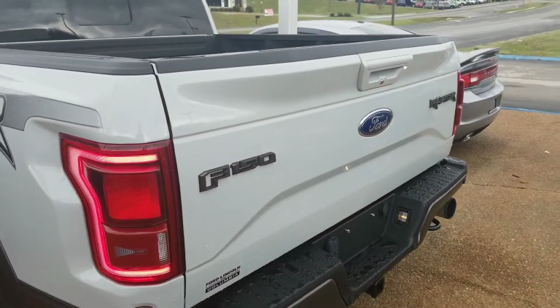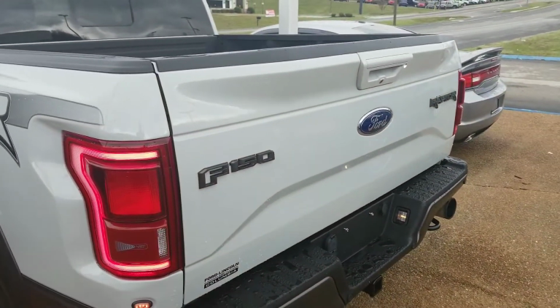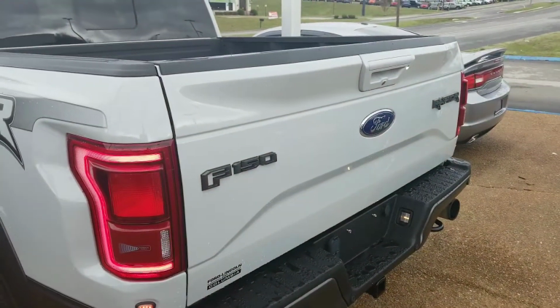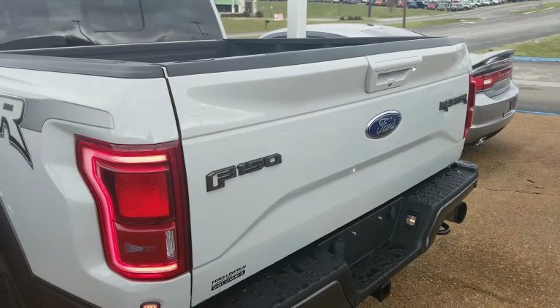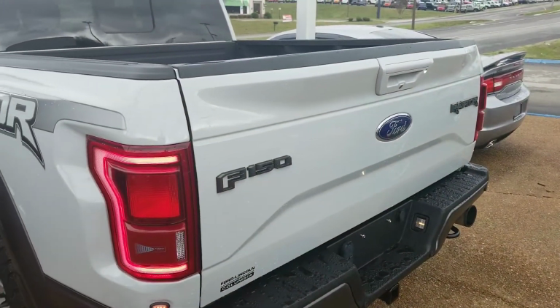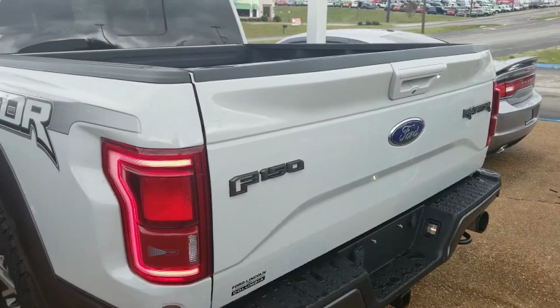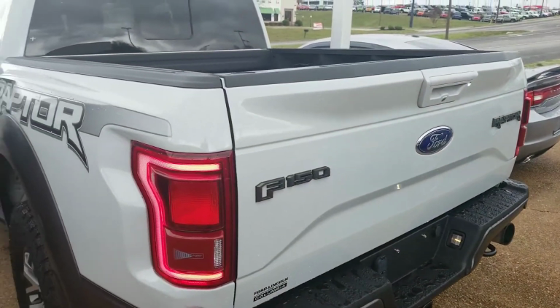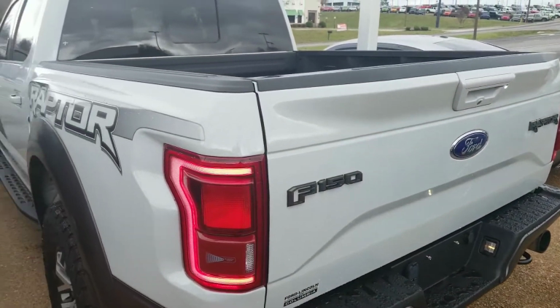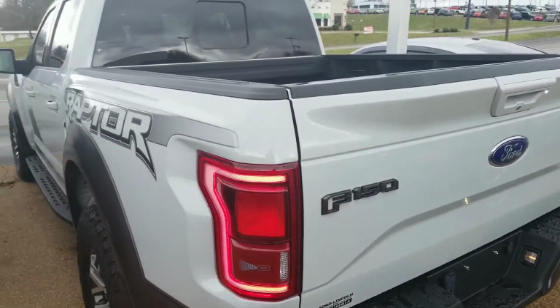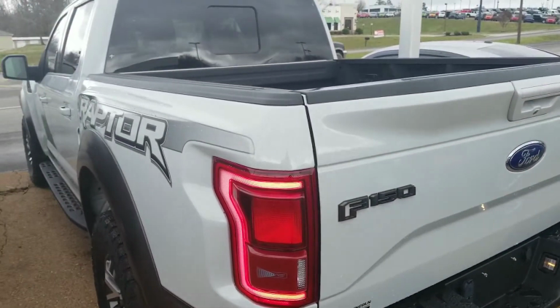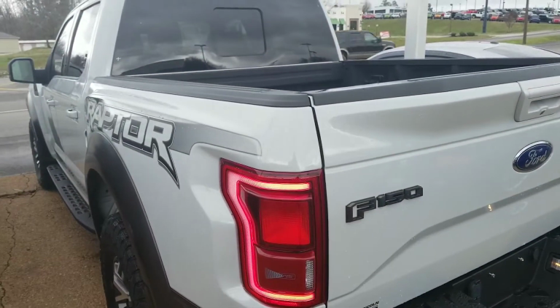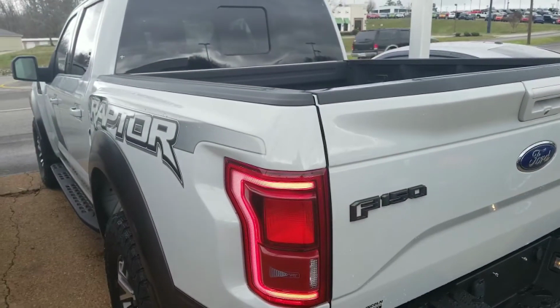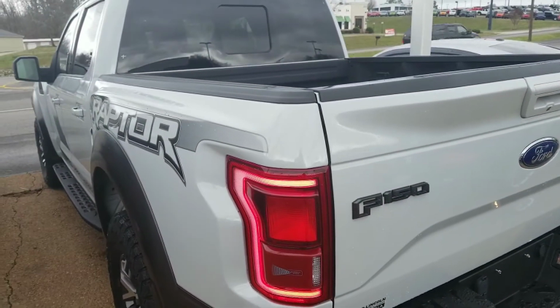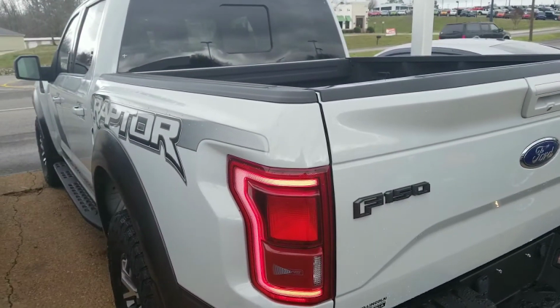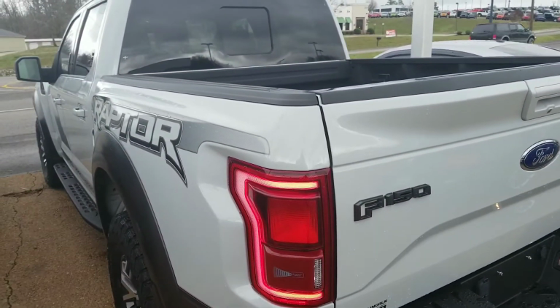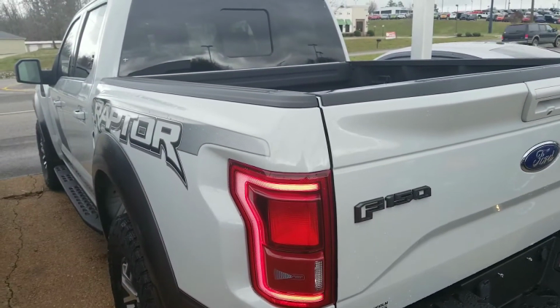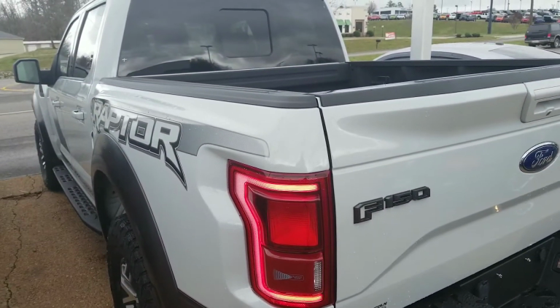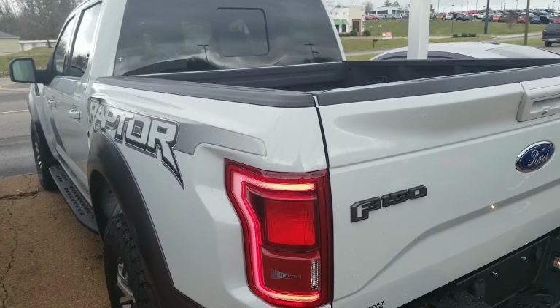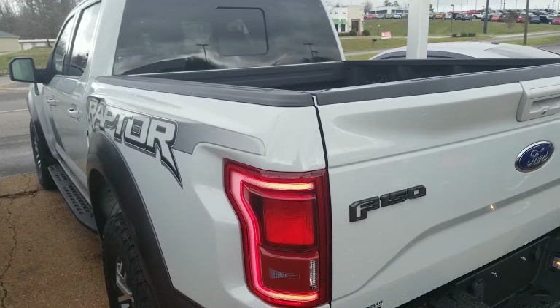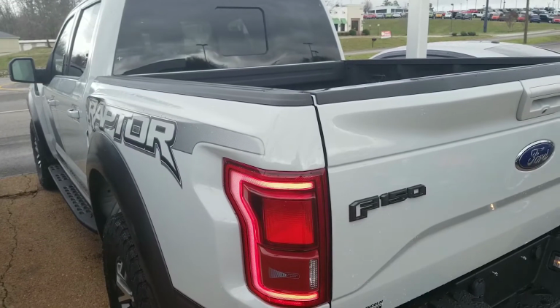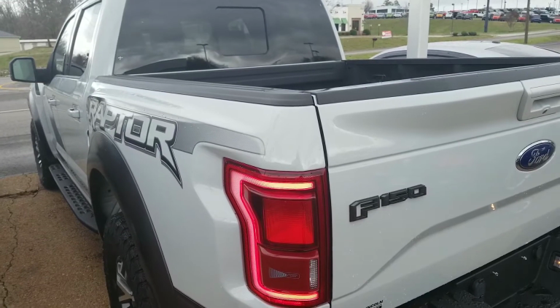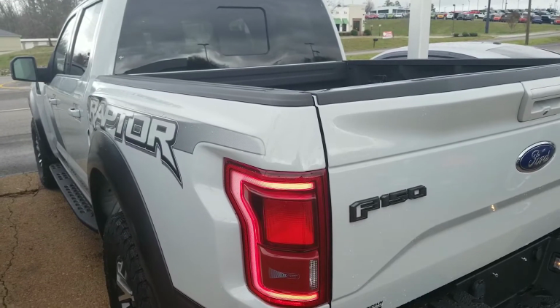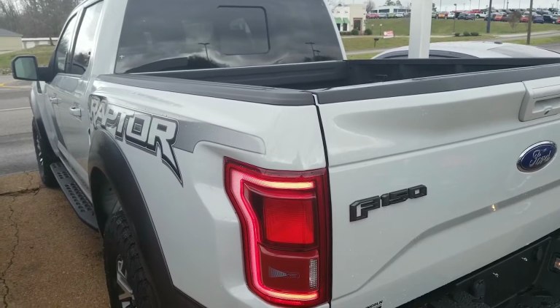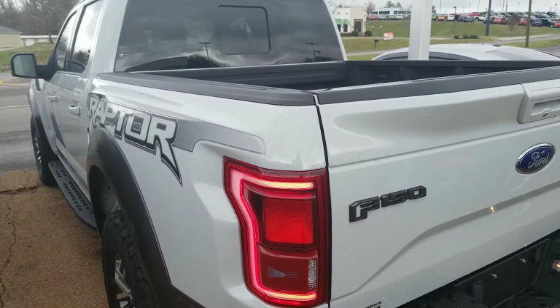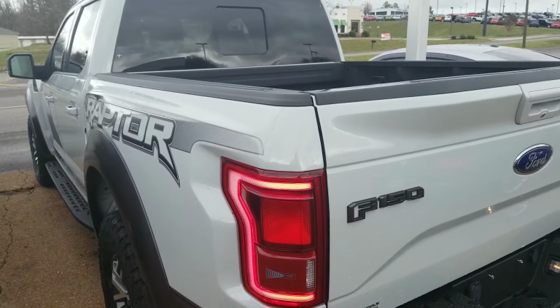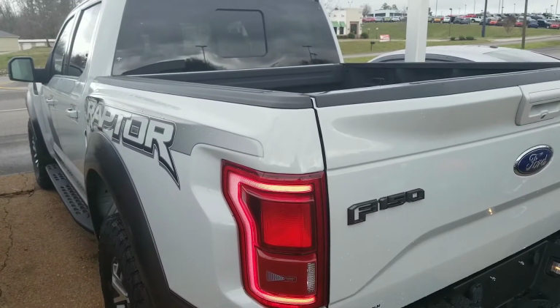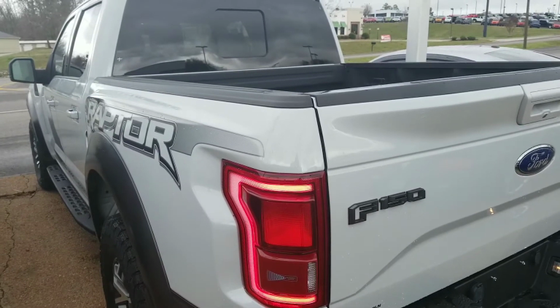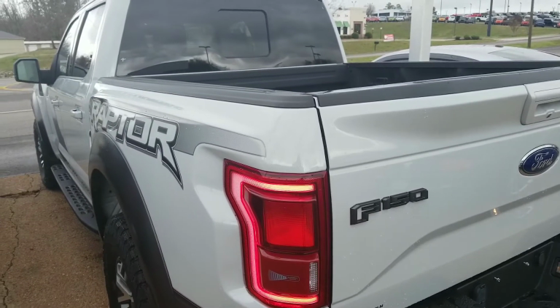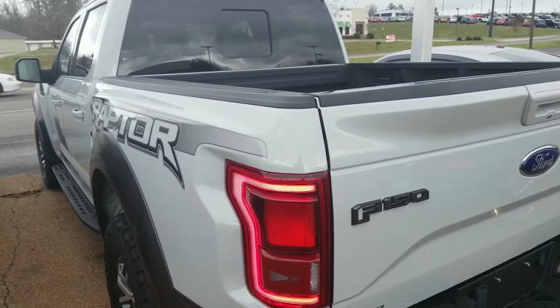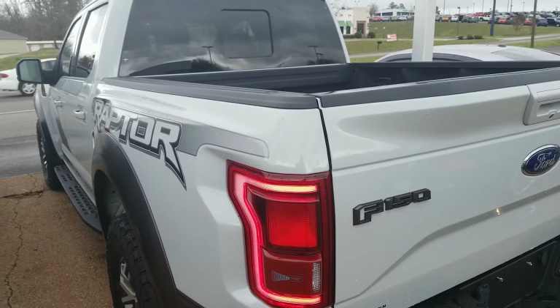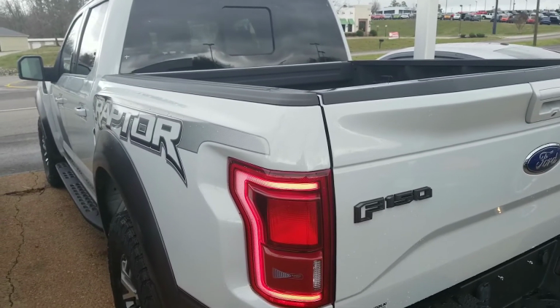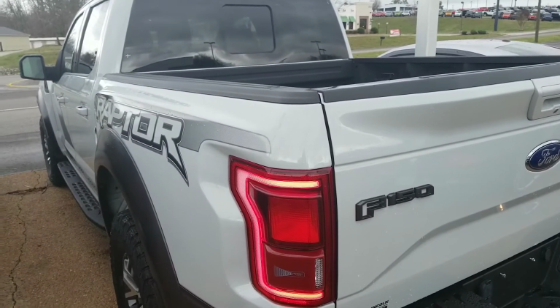2017 Ford Raptor at Ford of Columbia. I'm Barry Duke. Thank you very much.